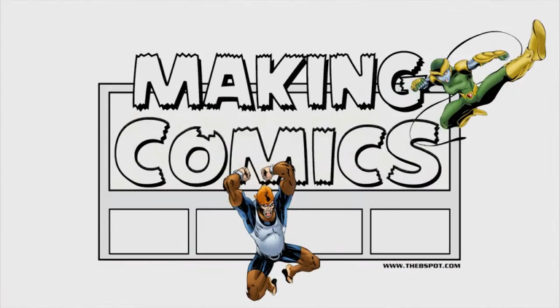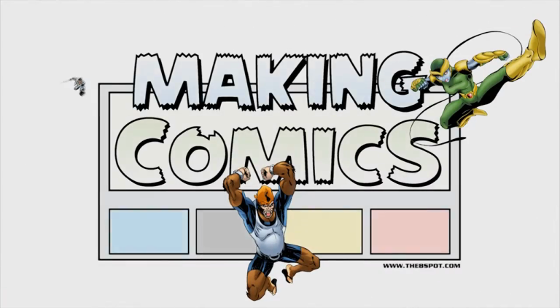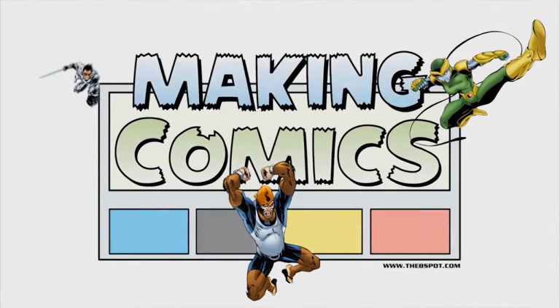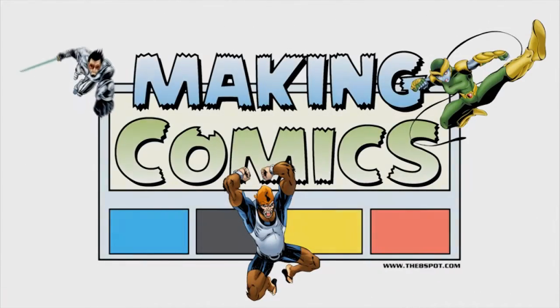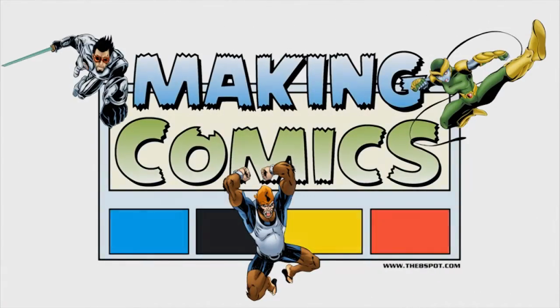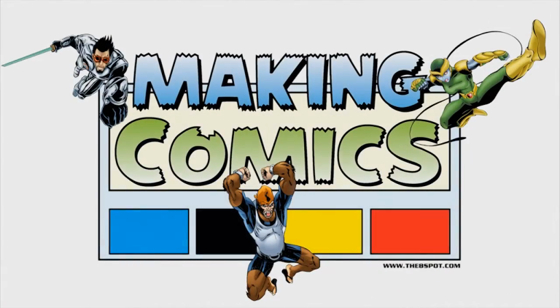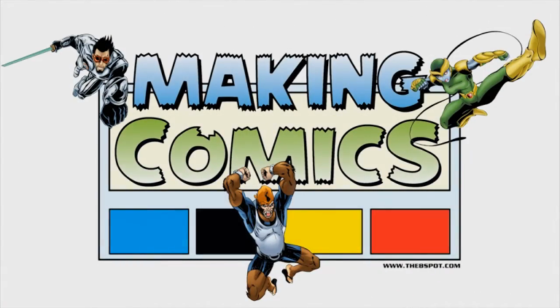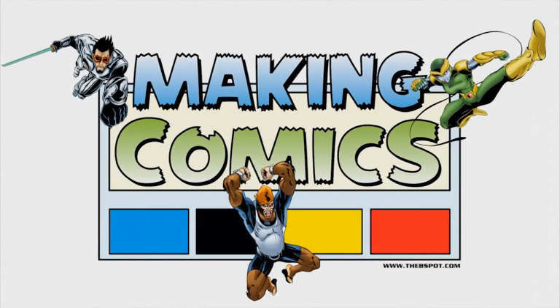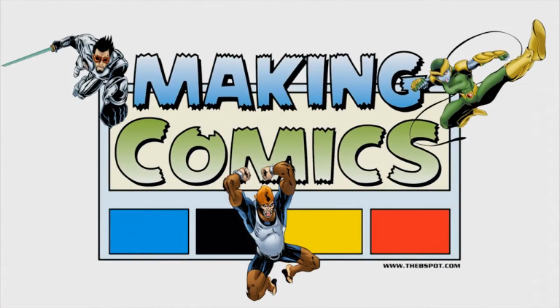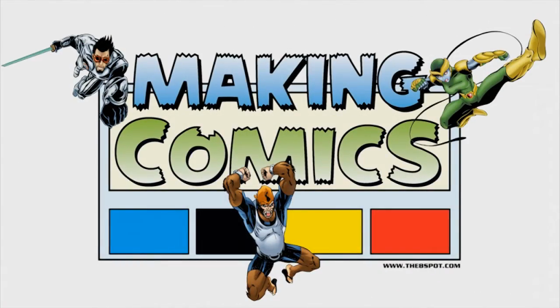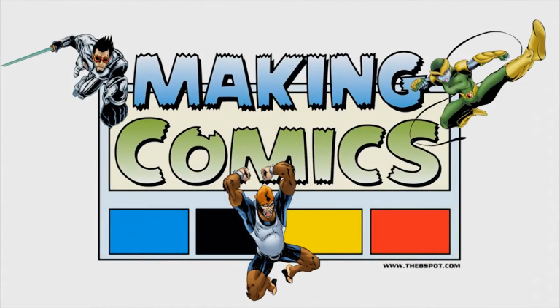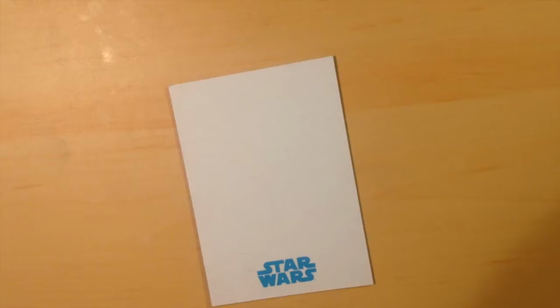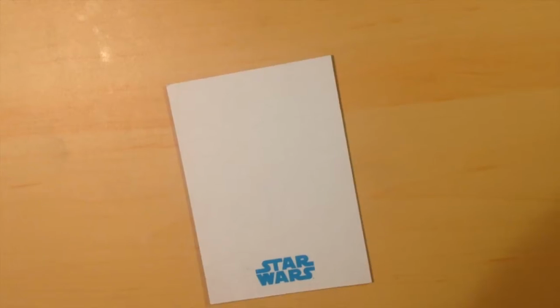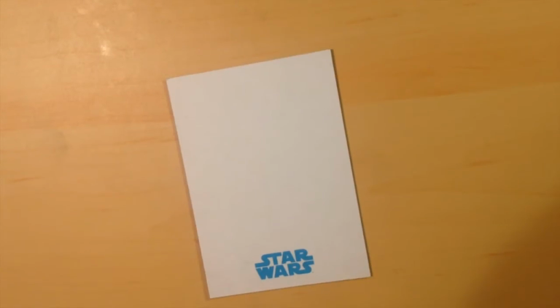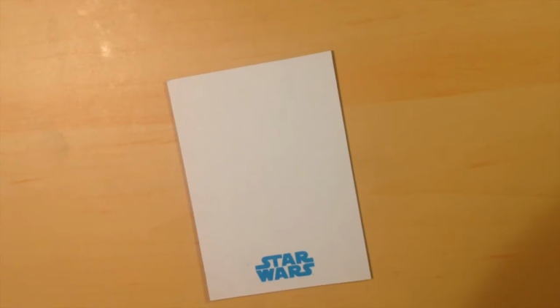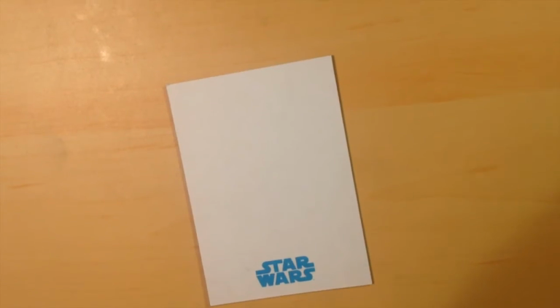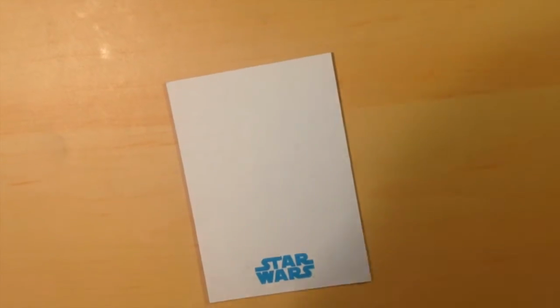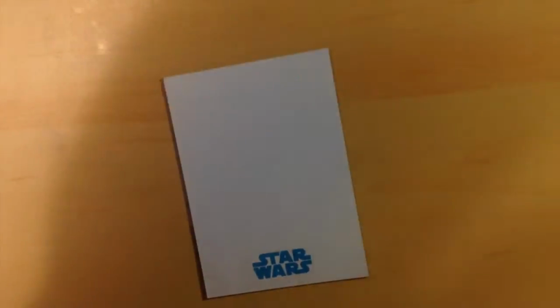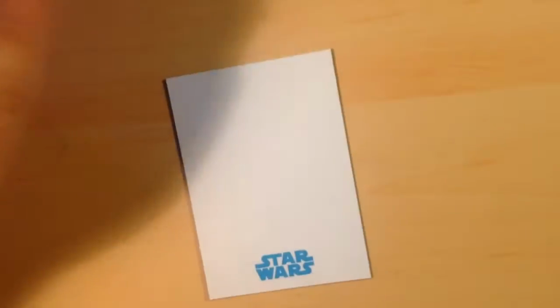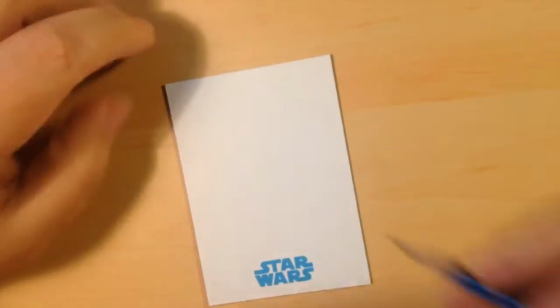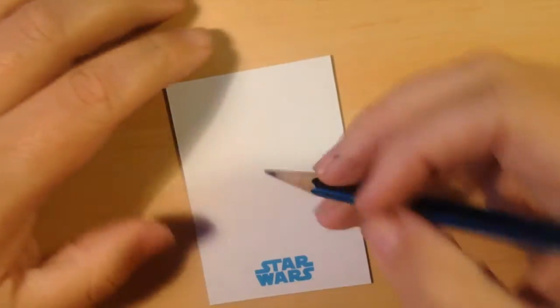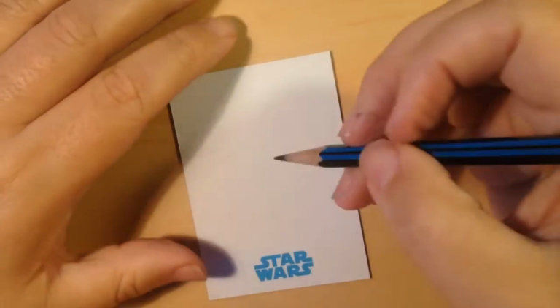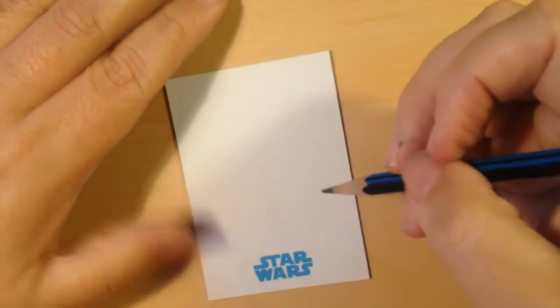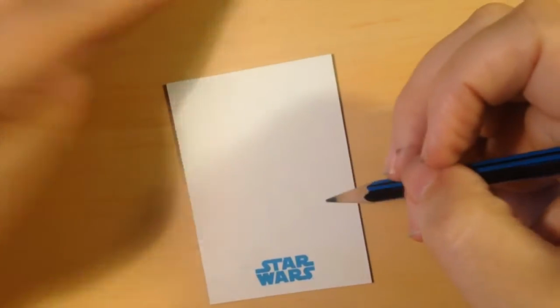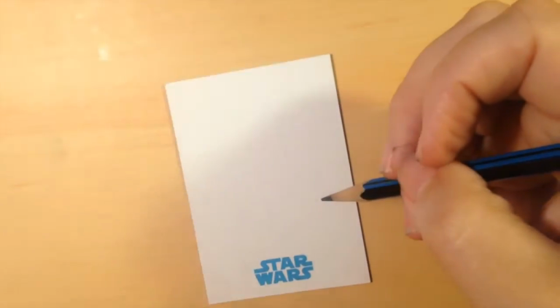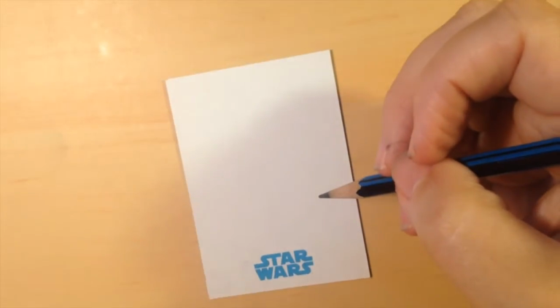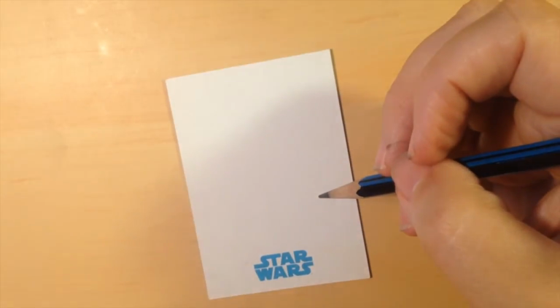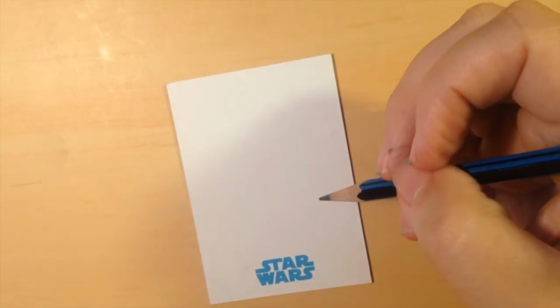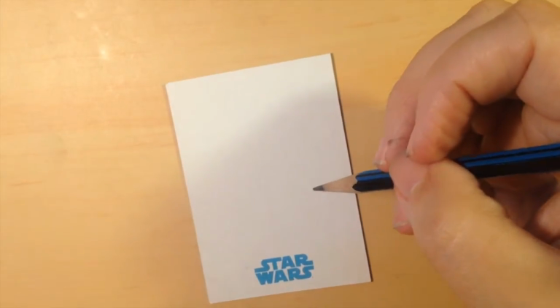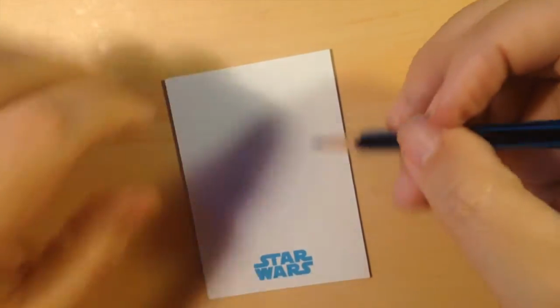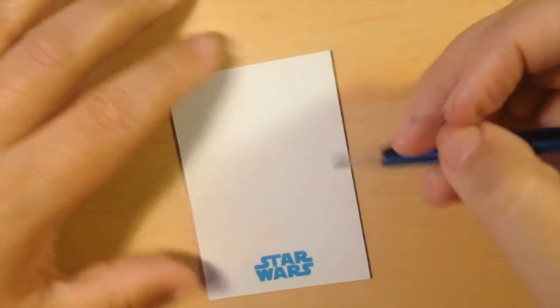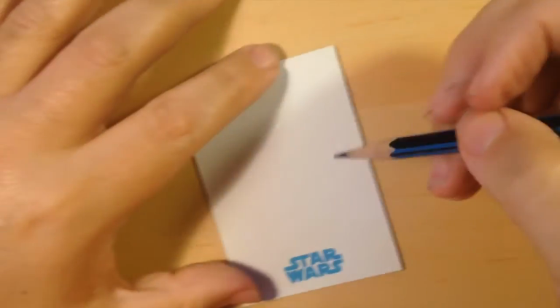Hello, everybody. We're back with another episode of Making Comics. Actually, this time we're going to make a sketch card. We're here with Eric Wilson LJ.